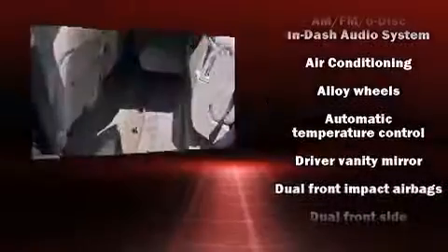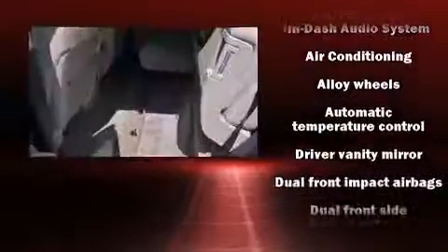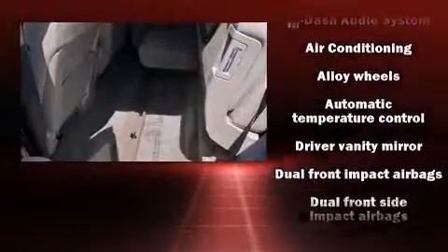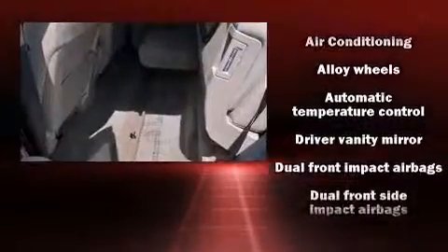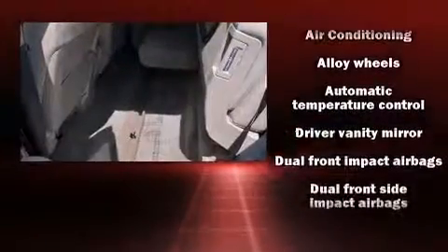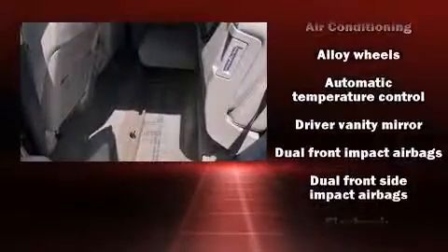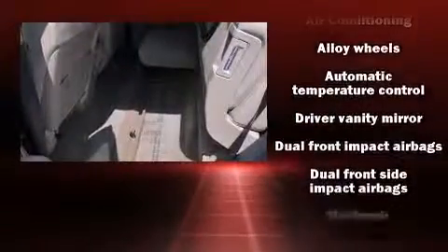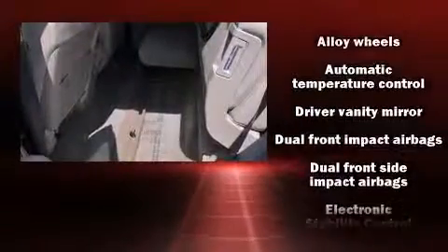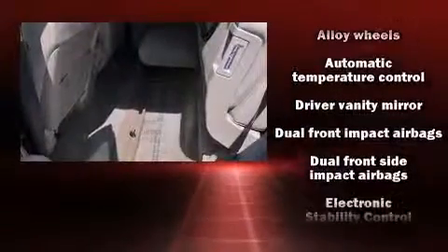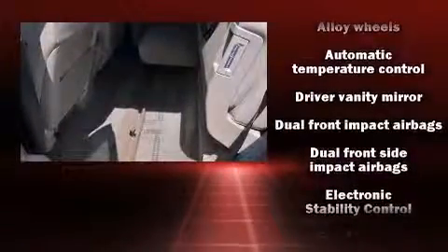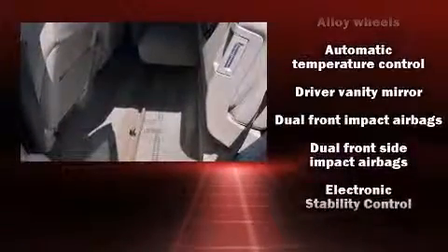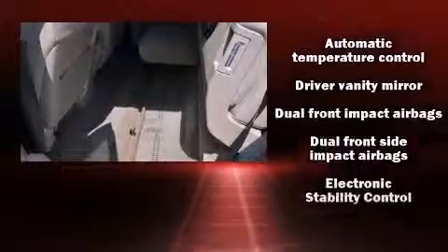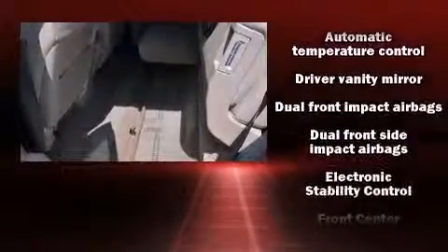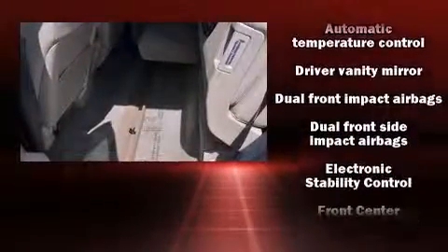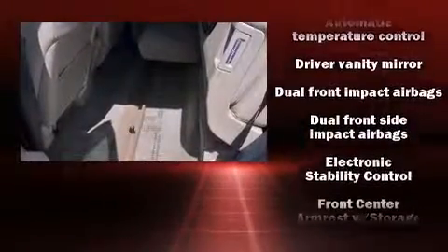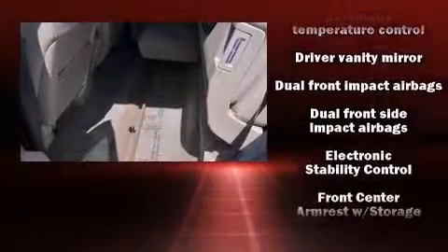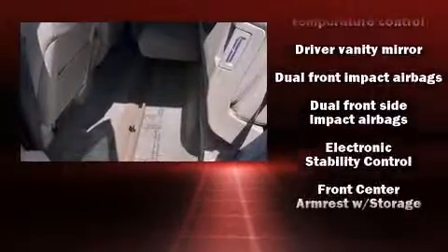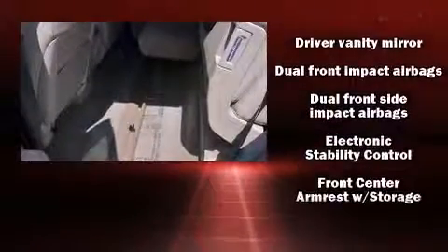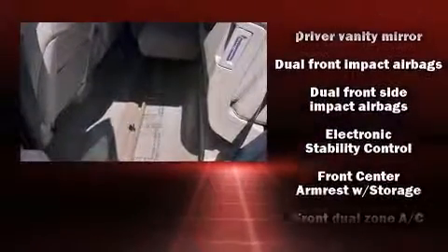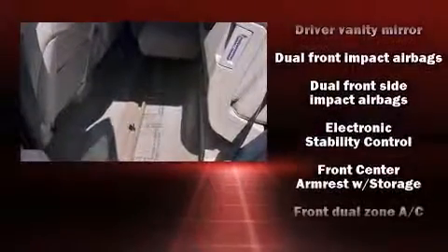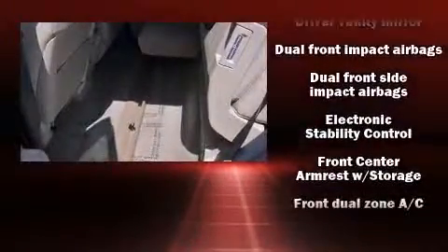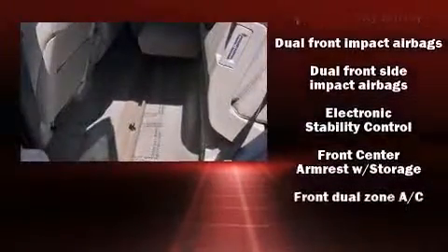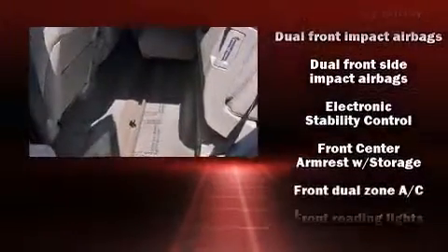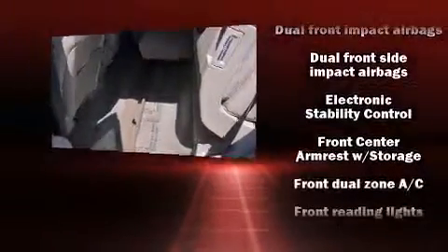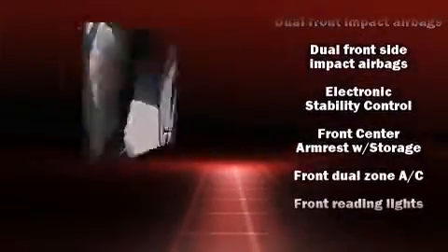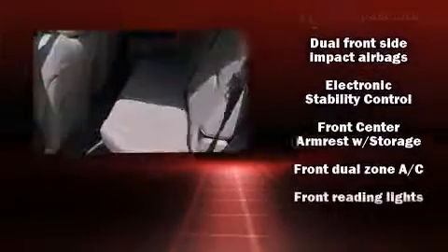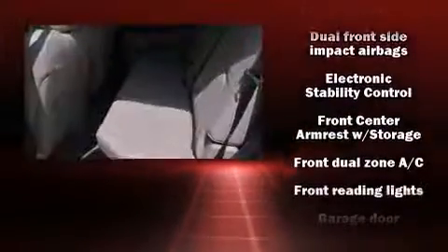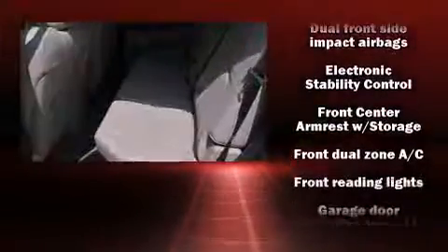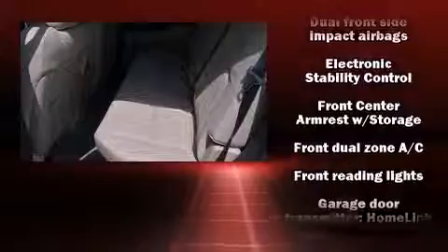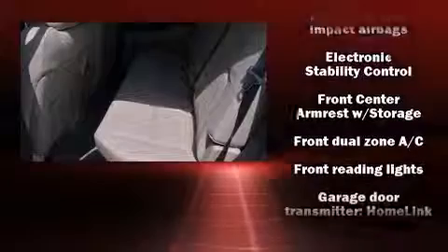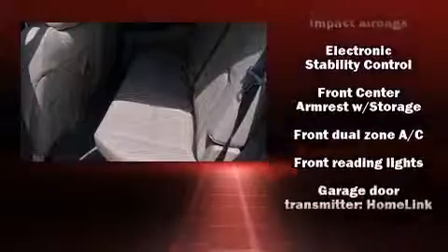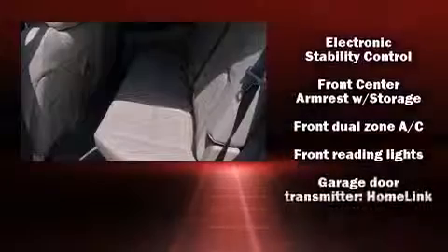A bed liner and power windows round out the convenience features. Premium sound is delivered through seven speakers, providing you and your passengers a sensational audio experience.